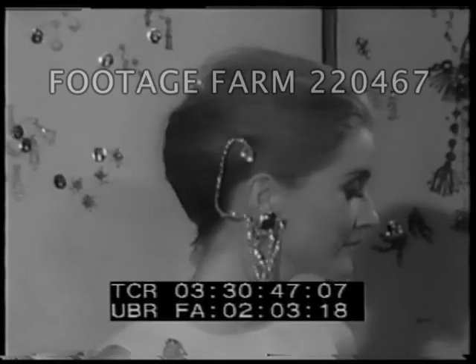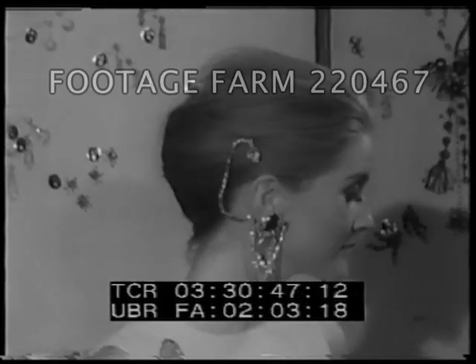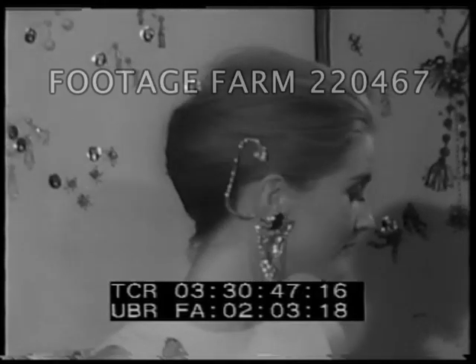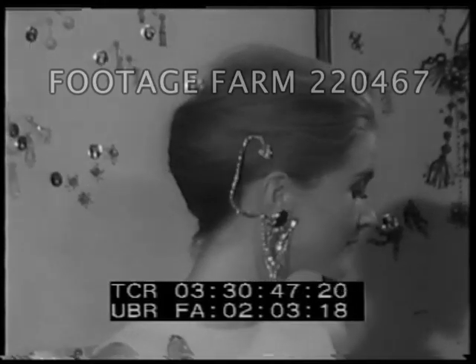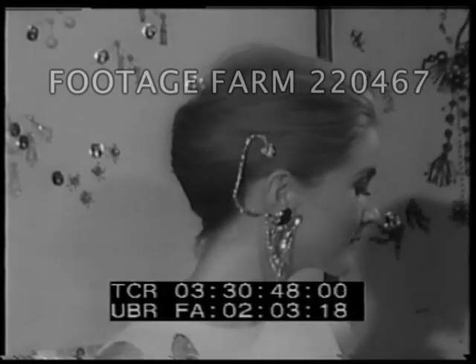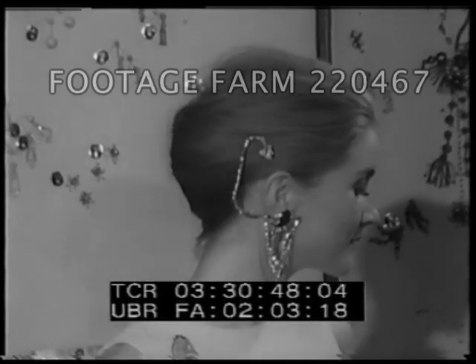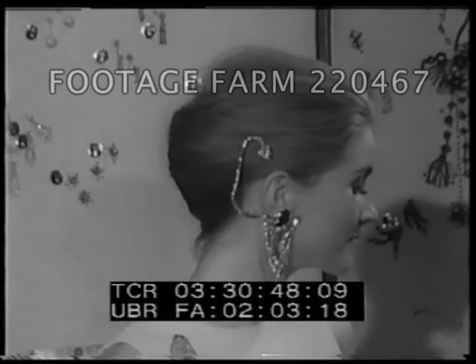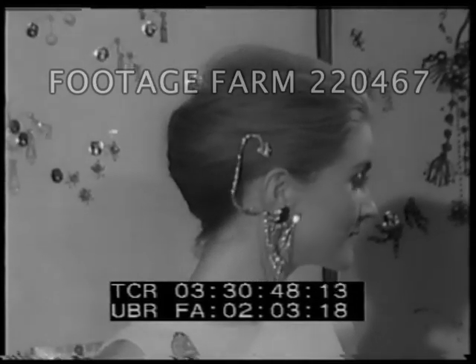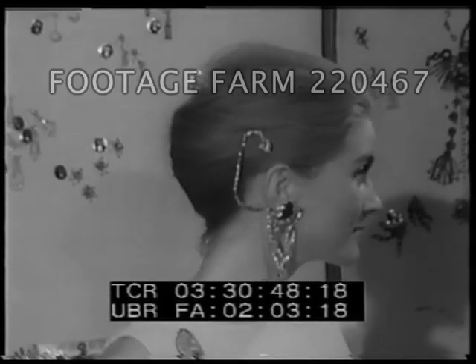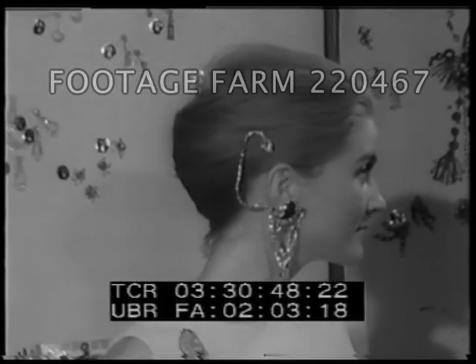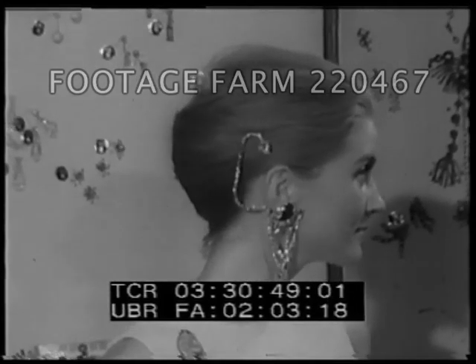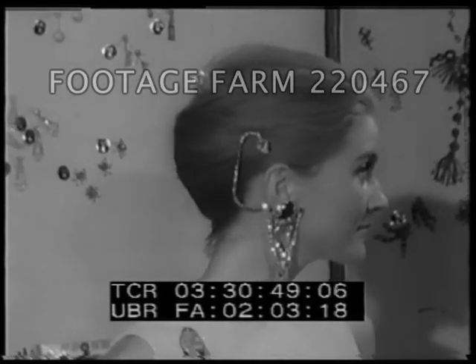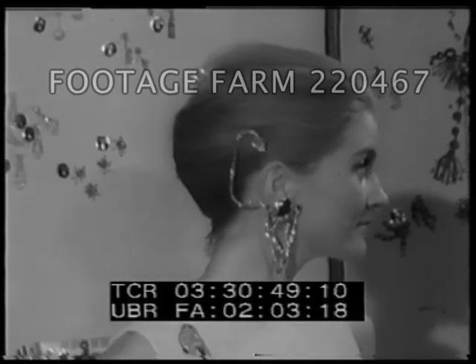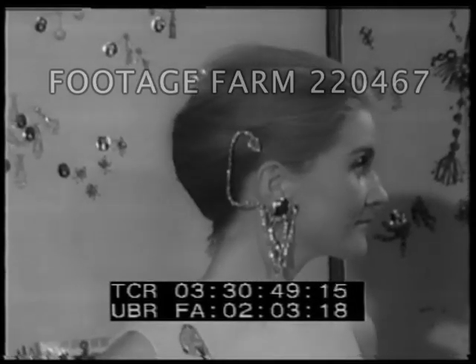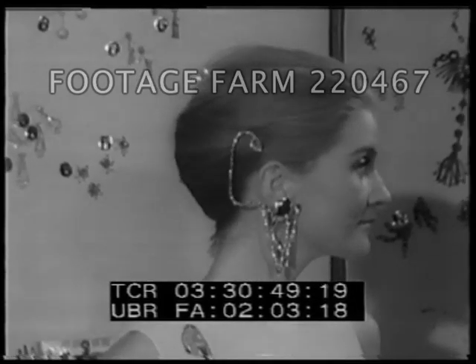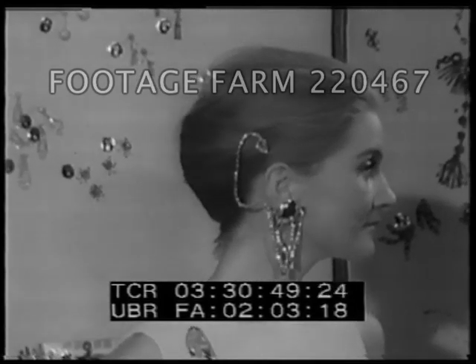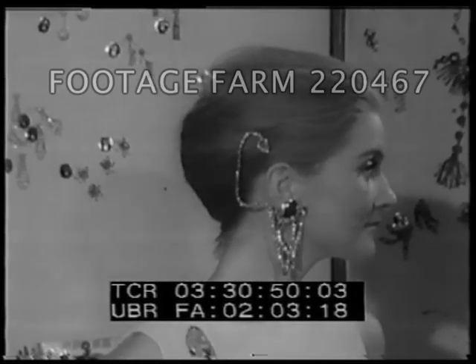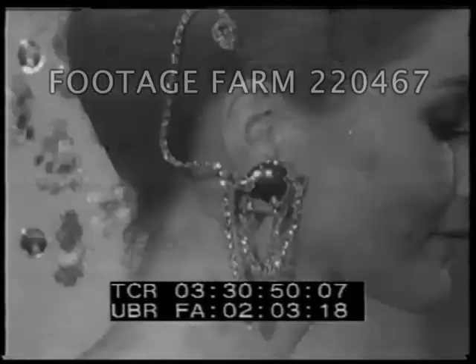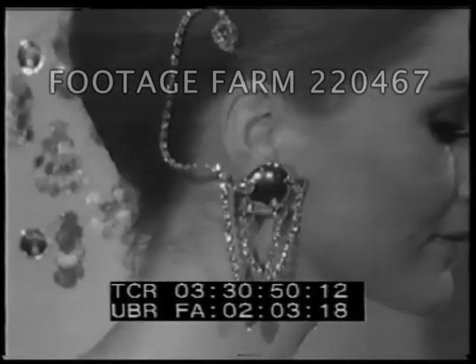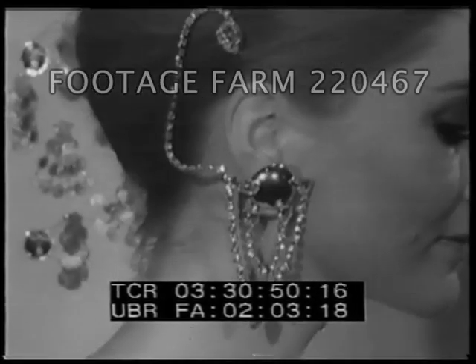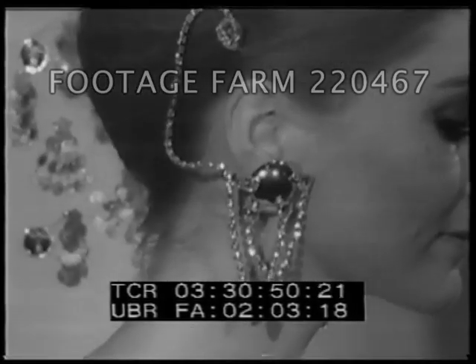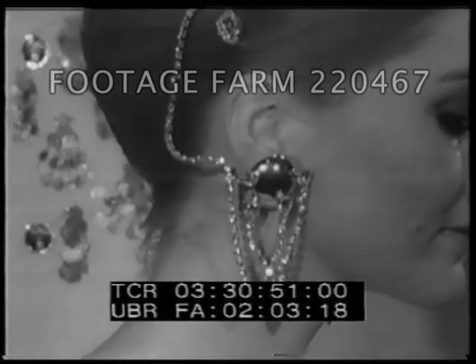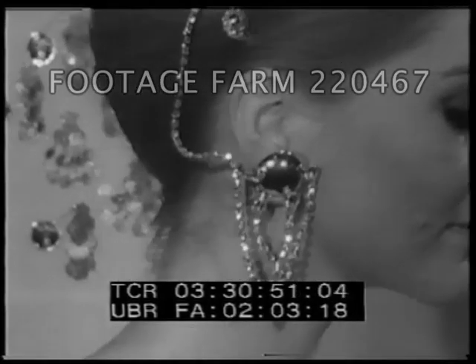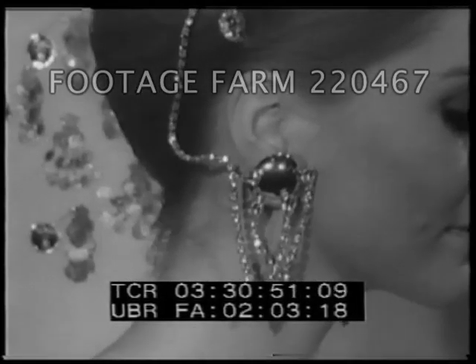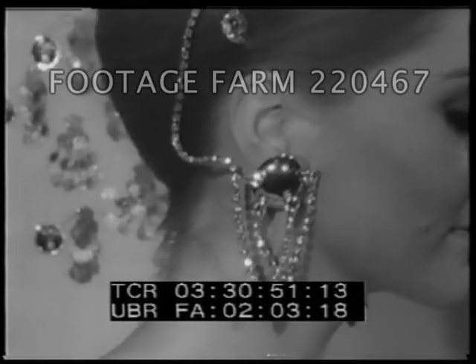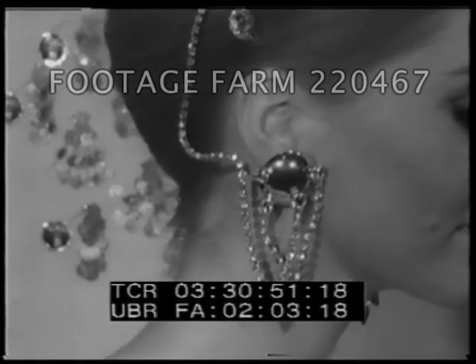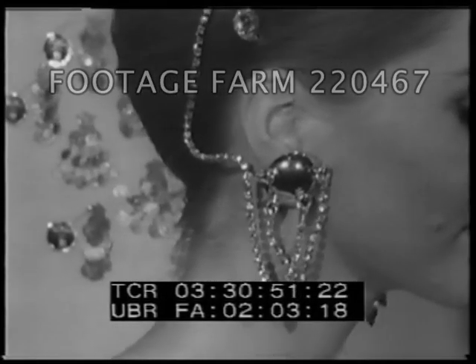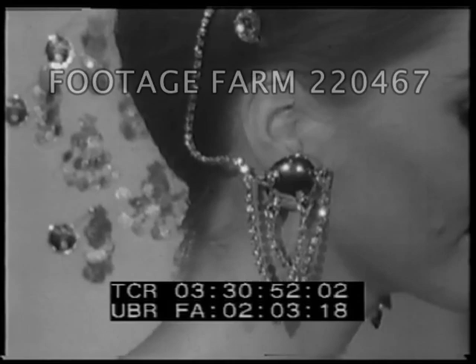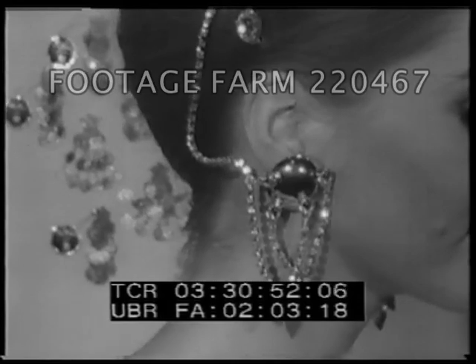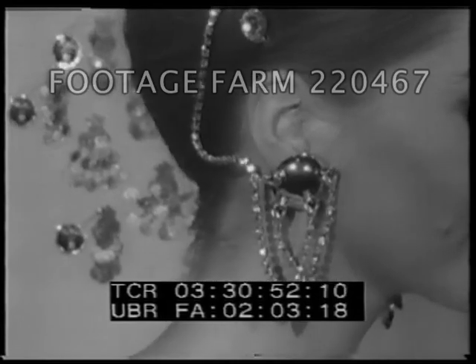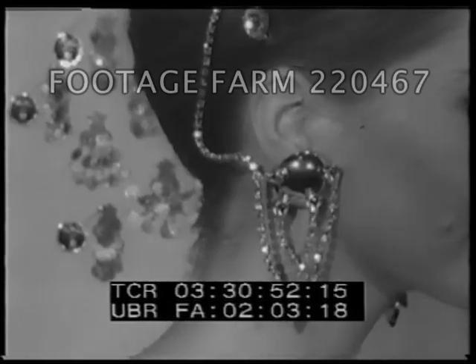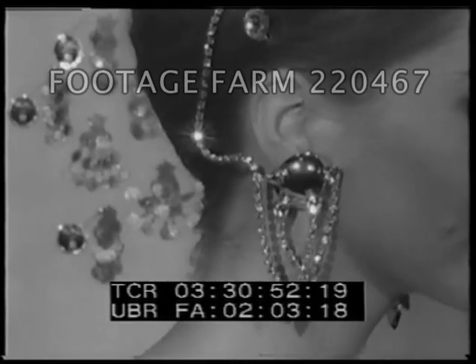Earrings, of course, and the more ornate the better. For the weightier ones, earlobed muscles had better be in shape.